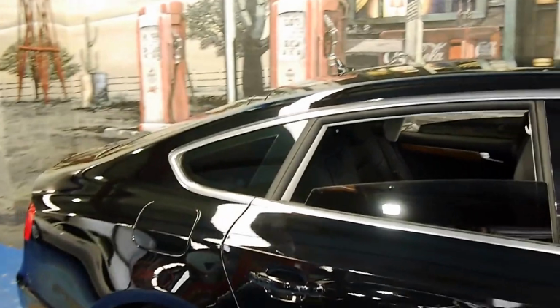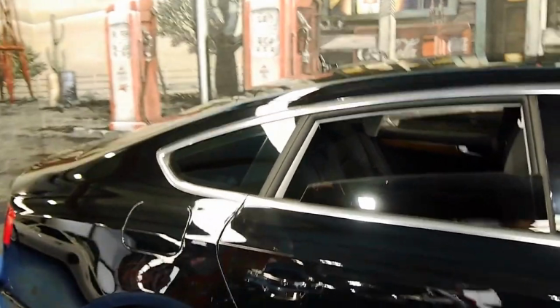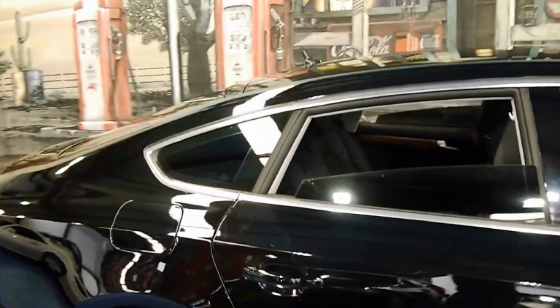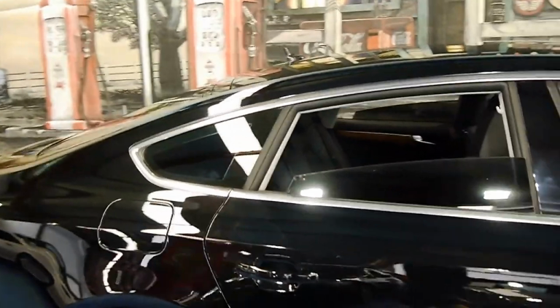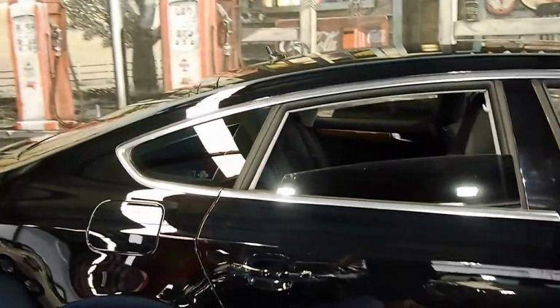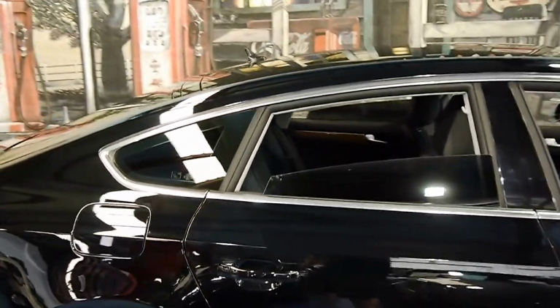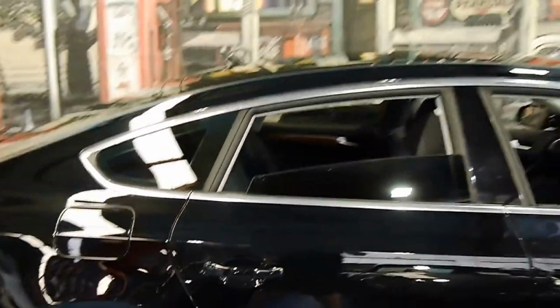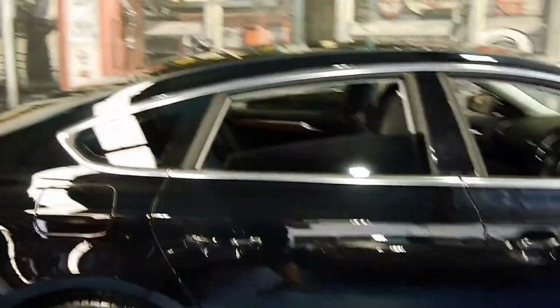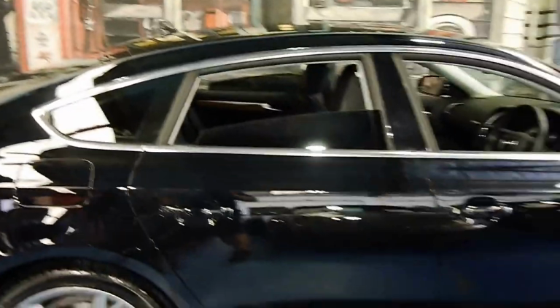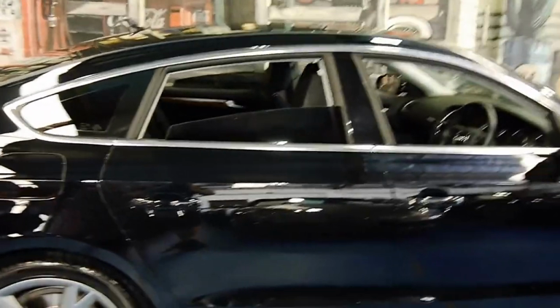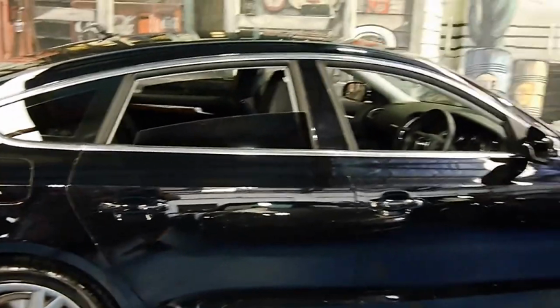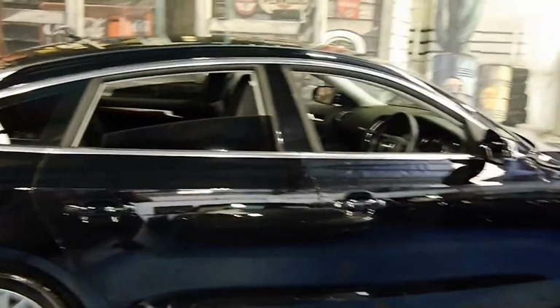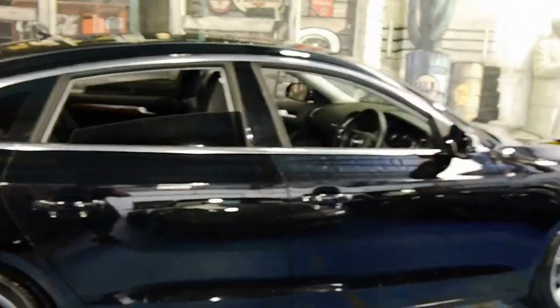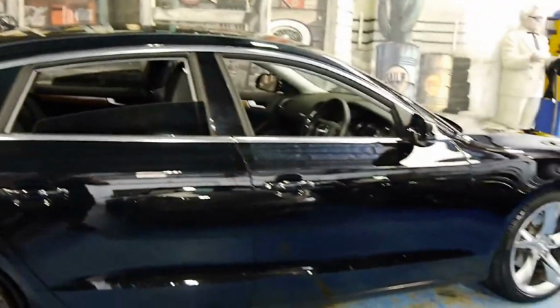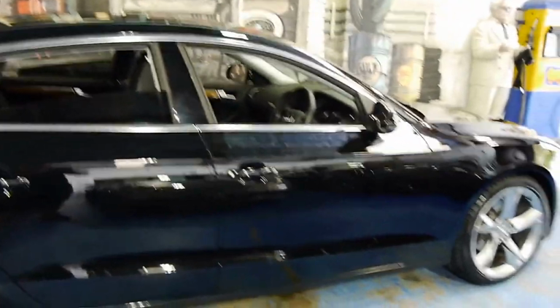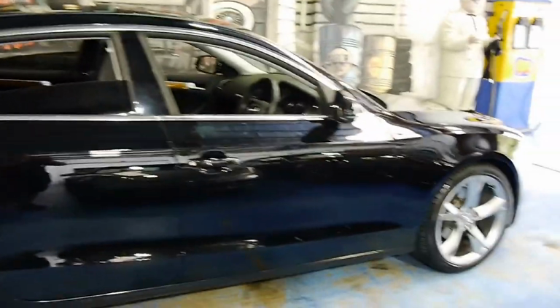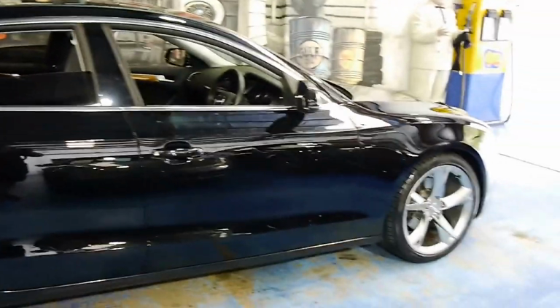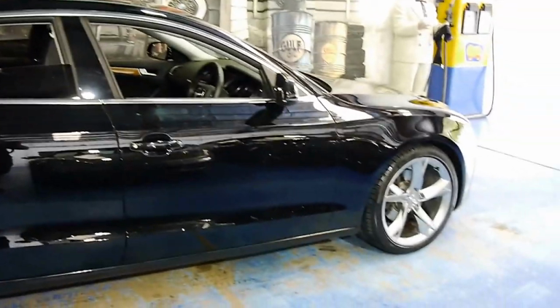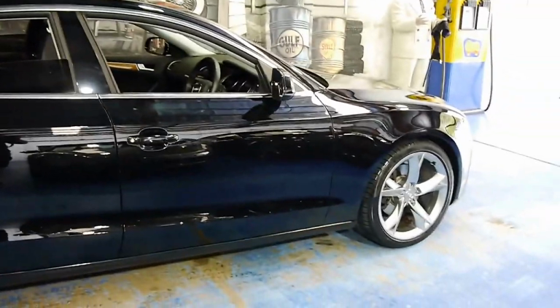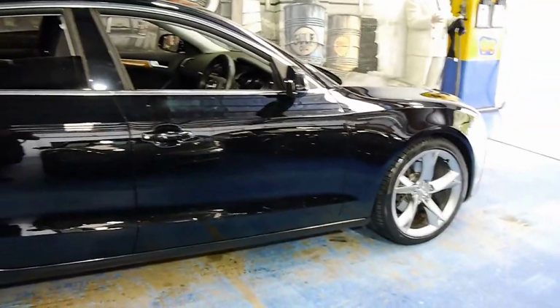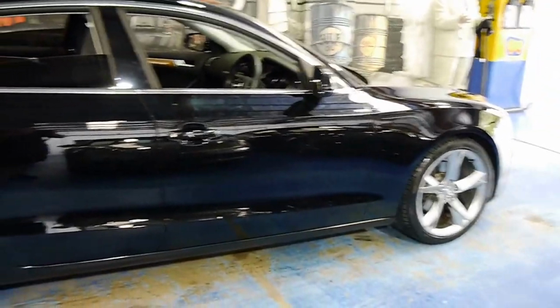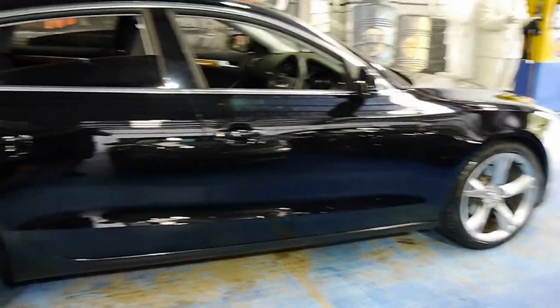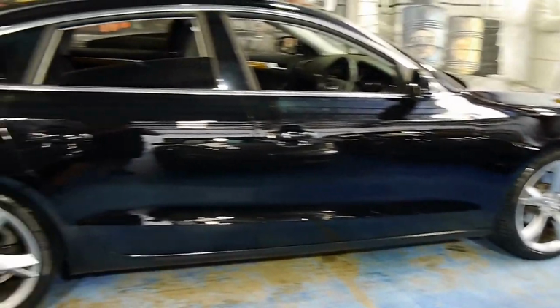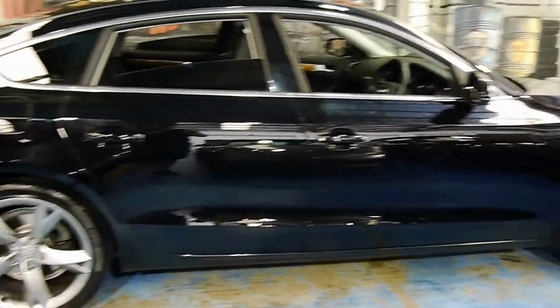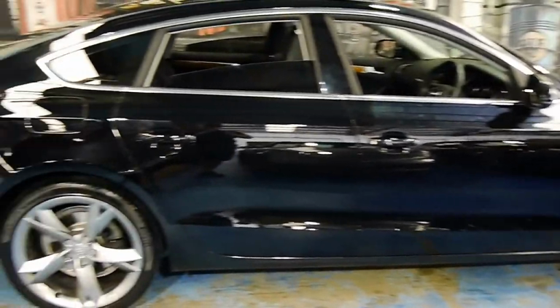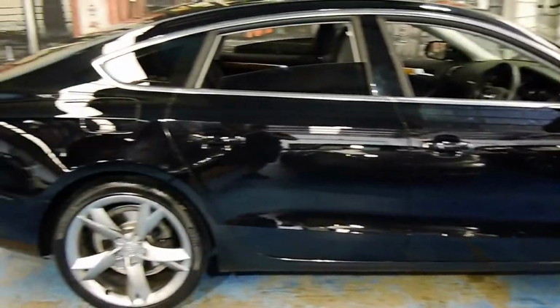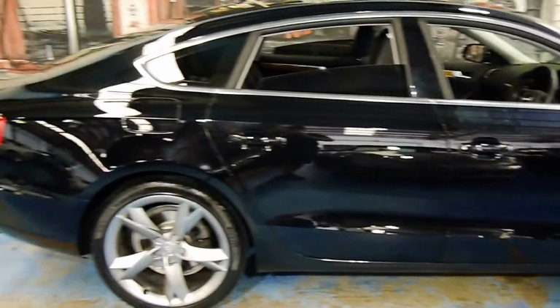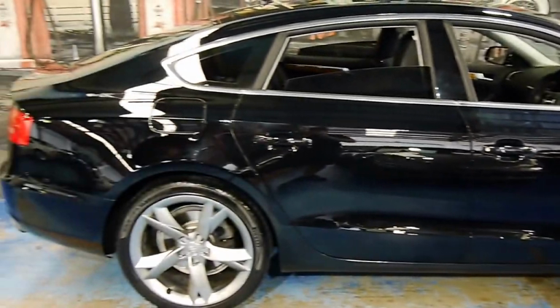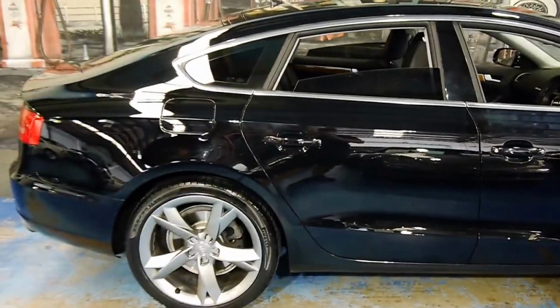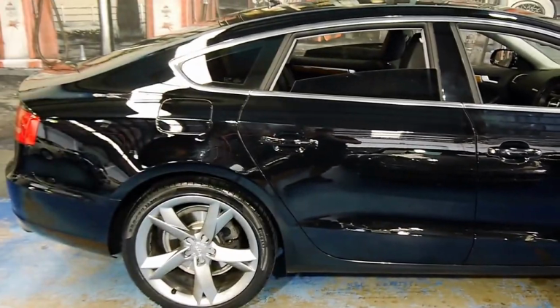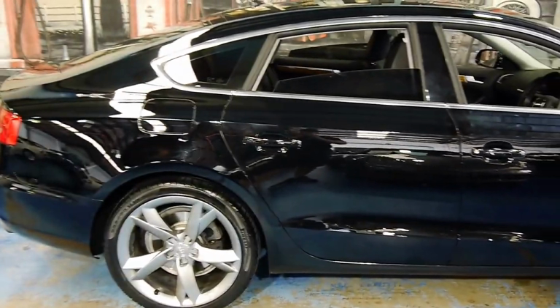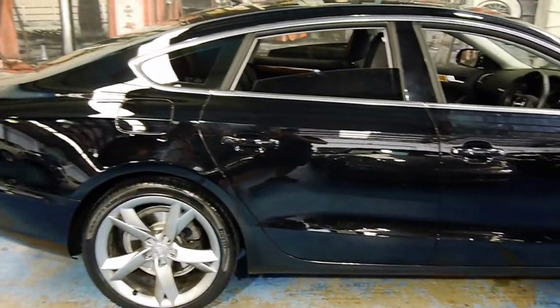It's got the darkest legal tint as well. When the windows are up, it's one sleek black looking car.